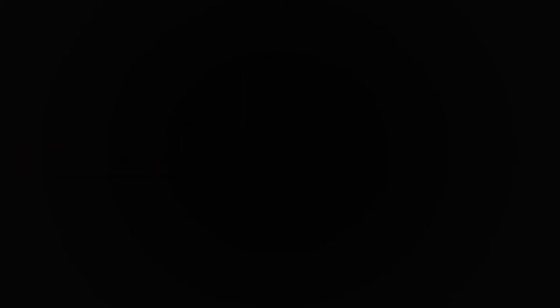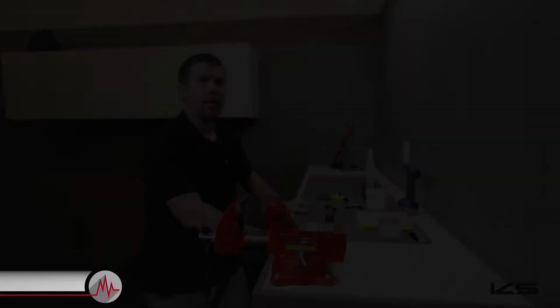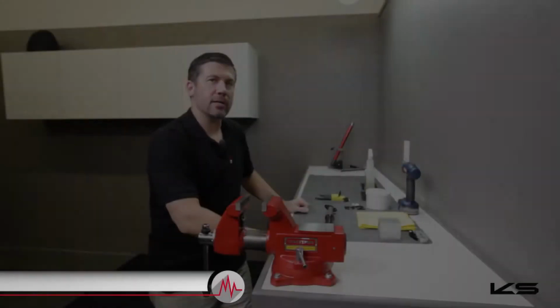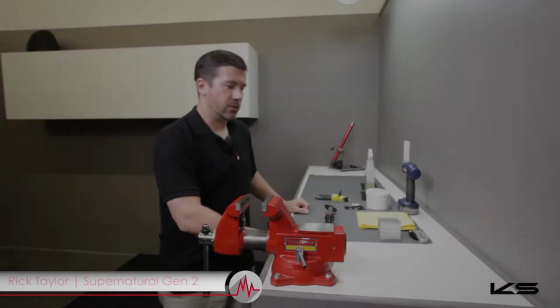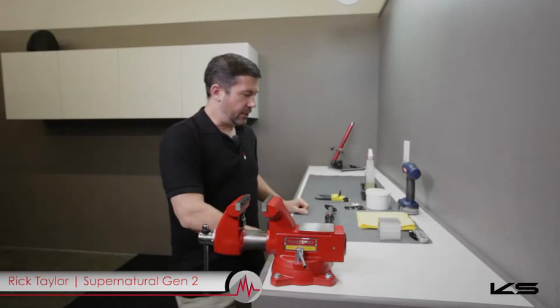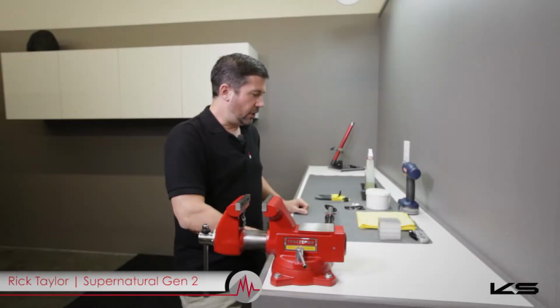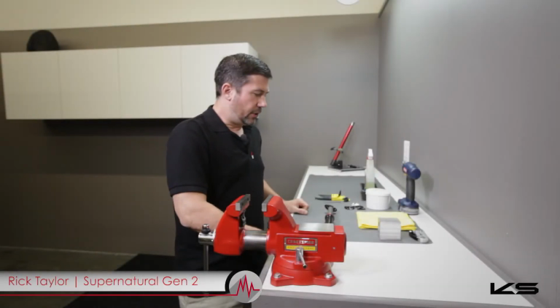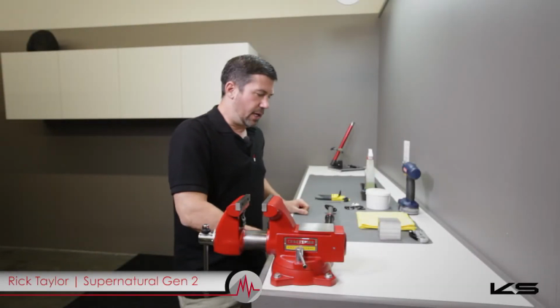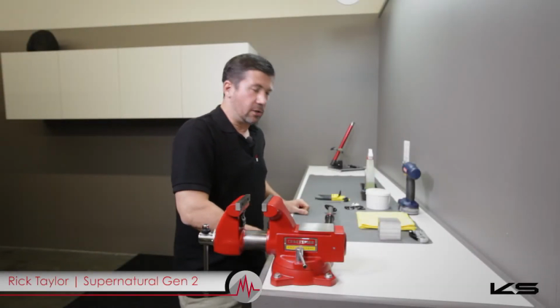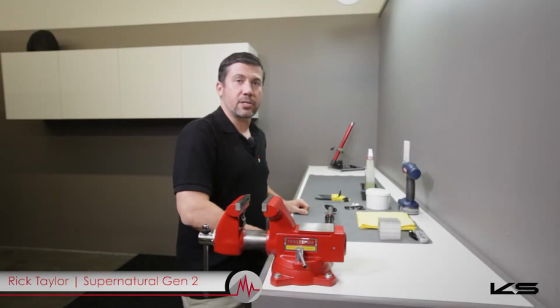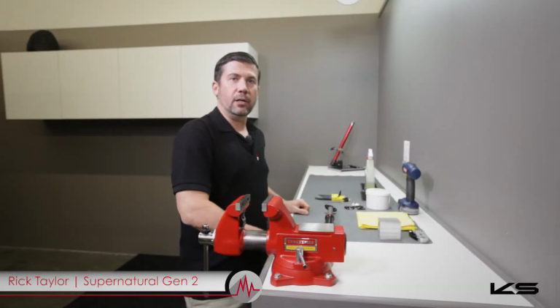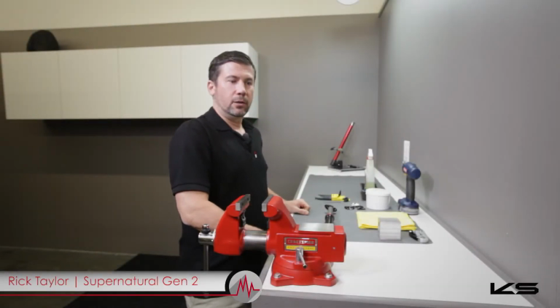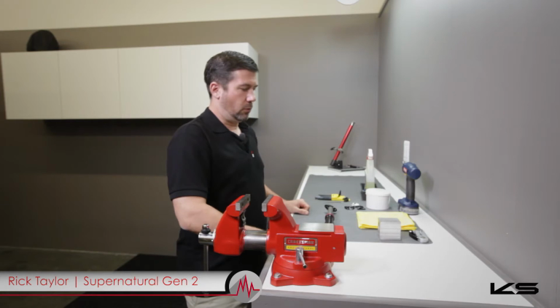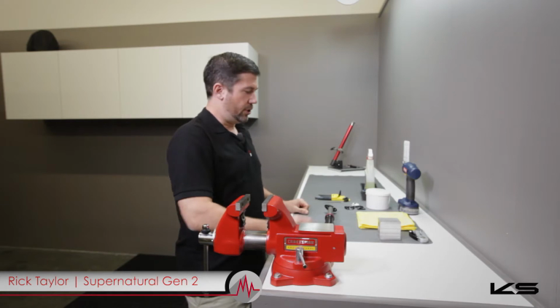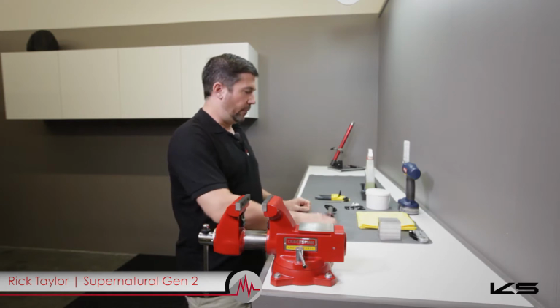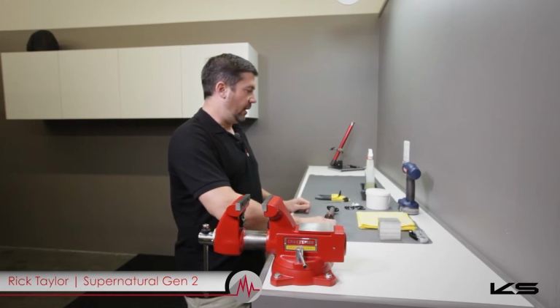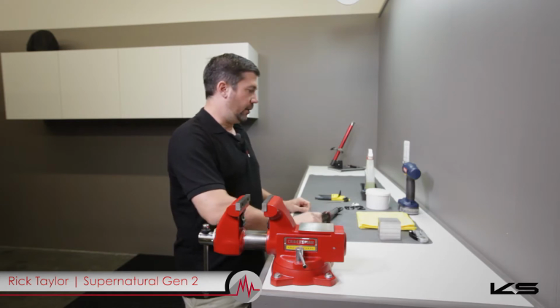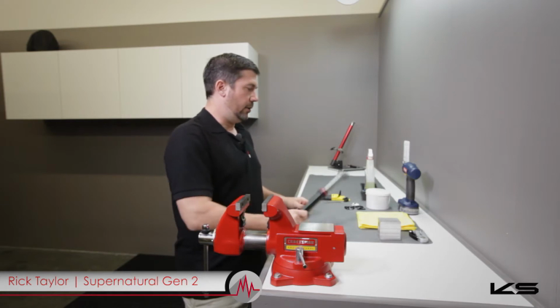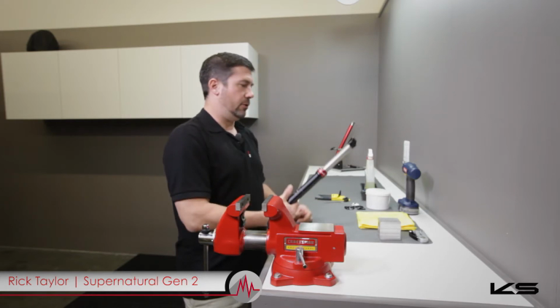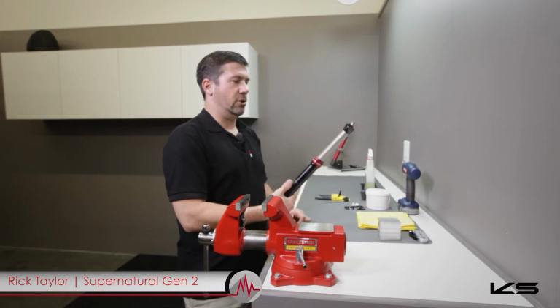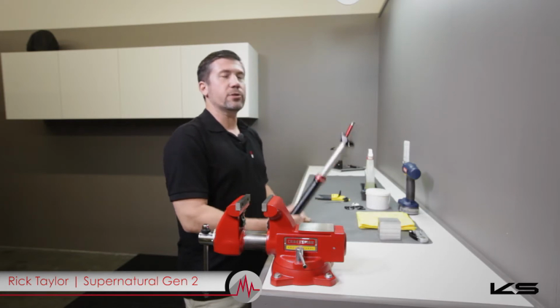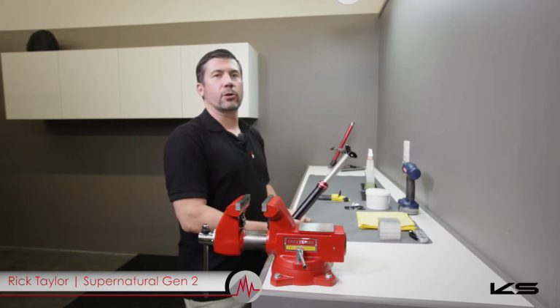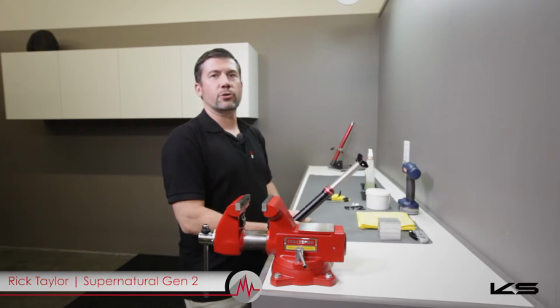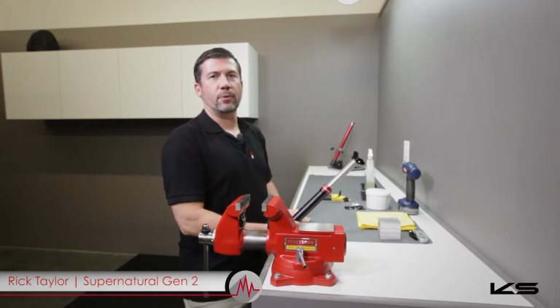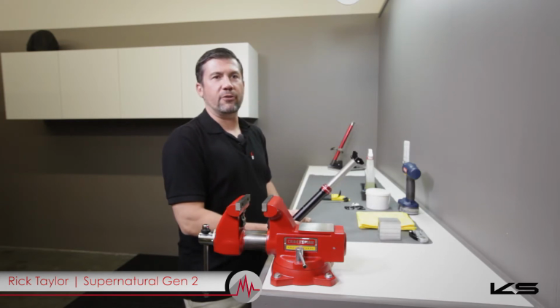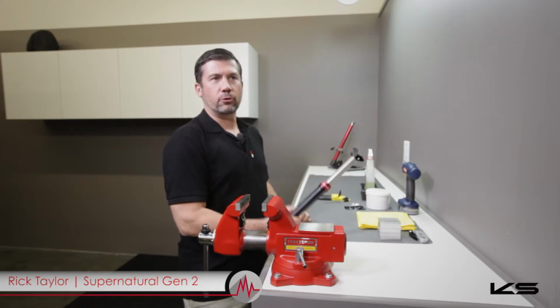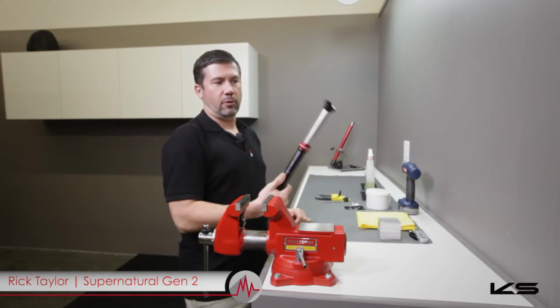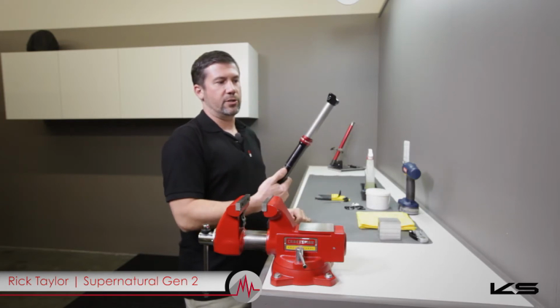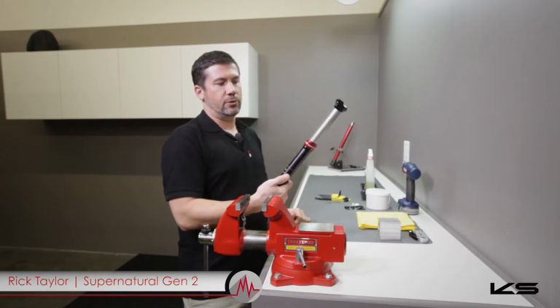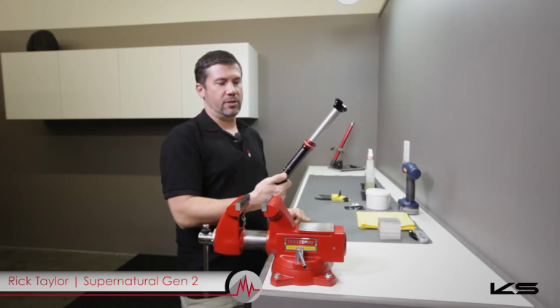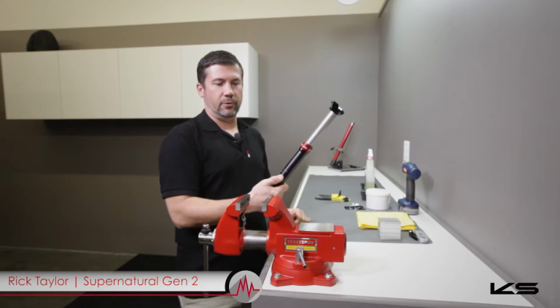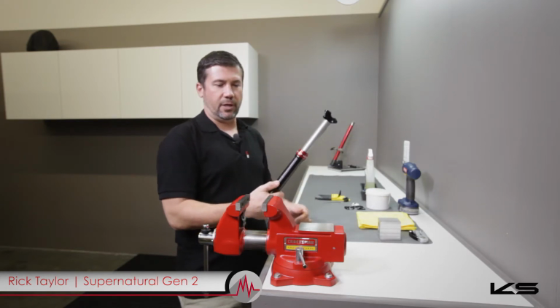Hey guys, this is Rick Taylor with KSUSA. We're going to talk about how to service your Supernatural Generation 2 seat post today.